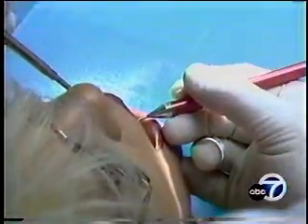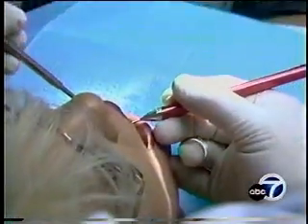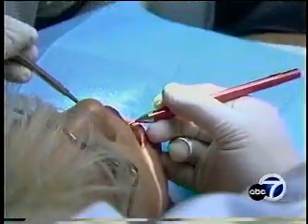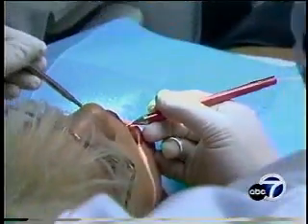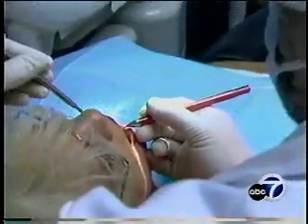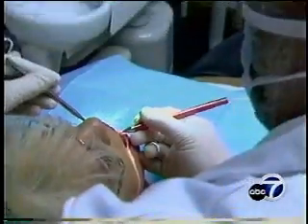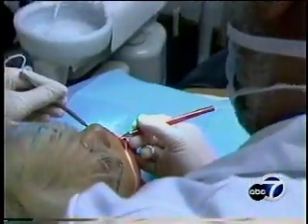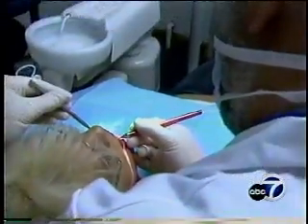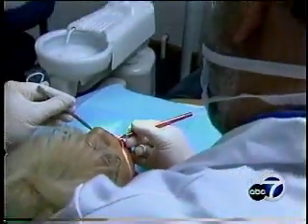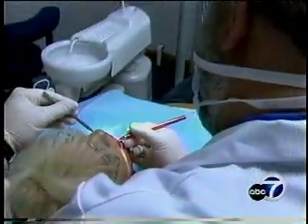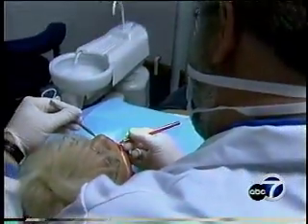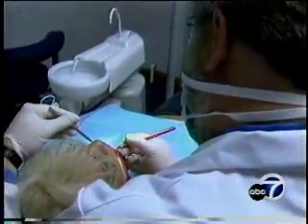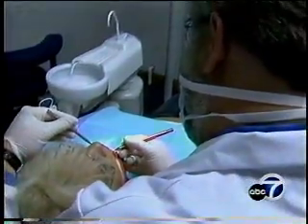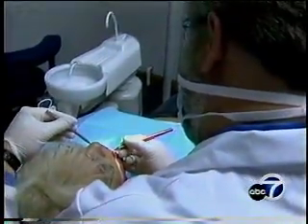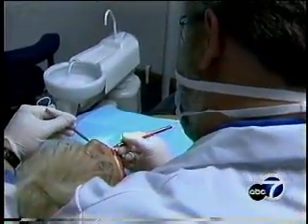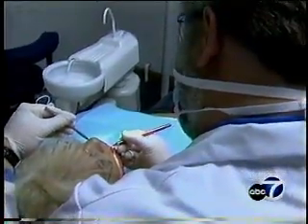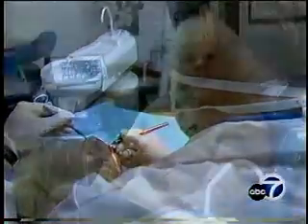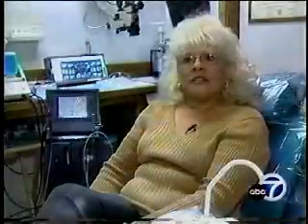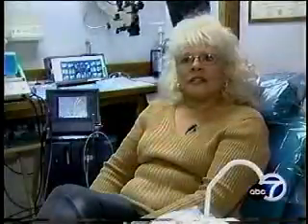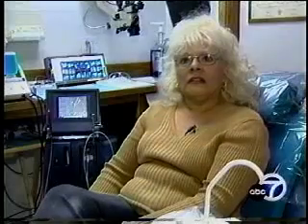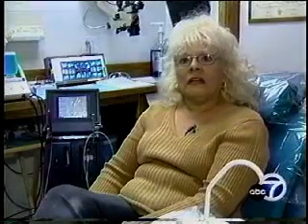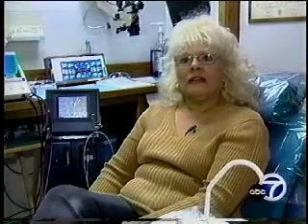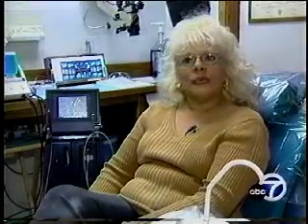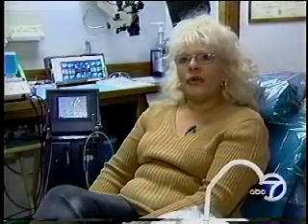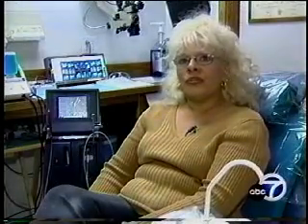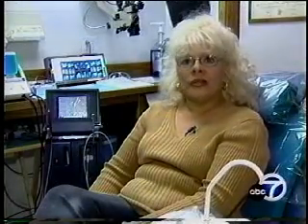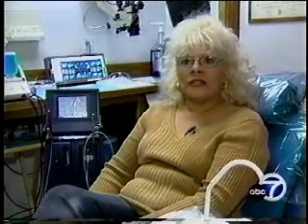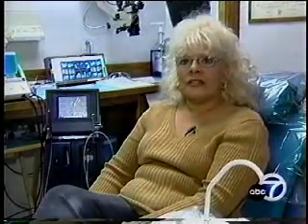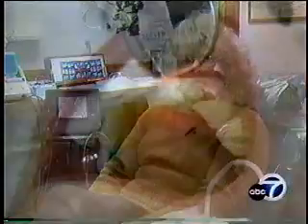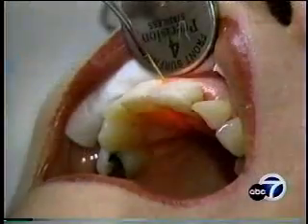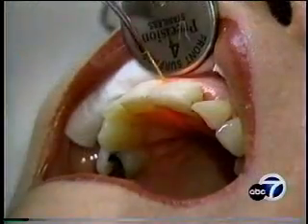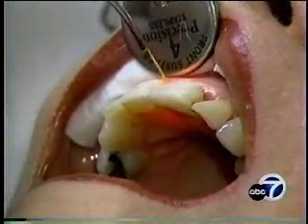Arlene couldn't be happier with her results. The healing was much faster. There was no soreness in her gums whatsoever.